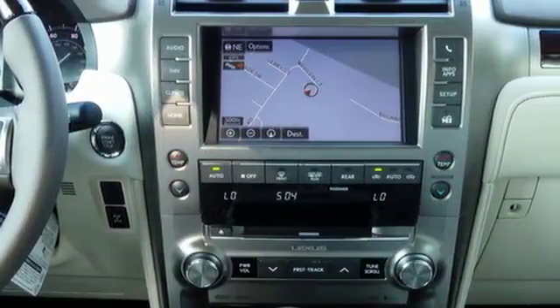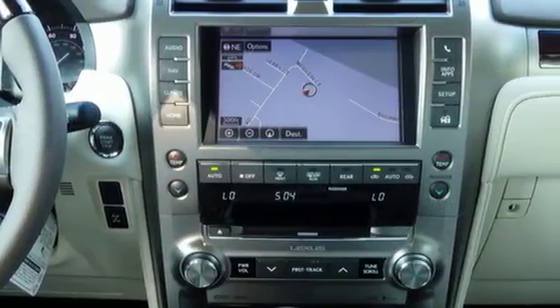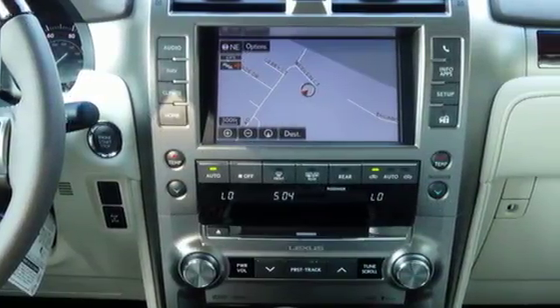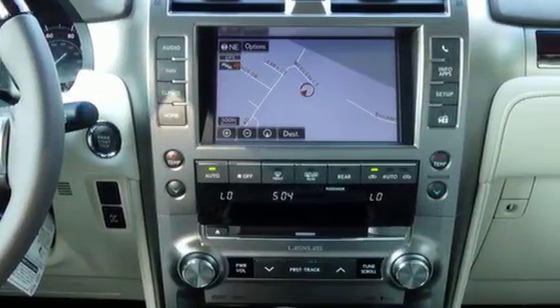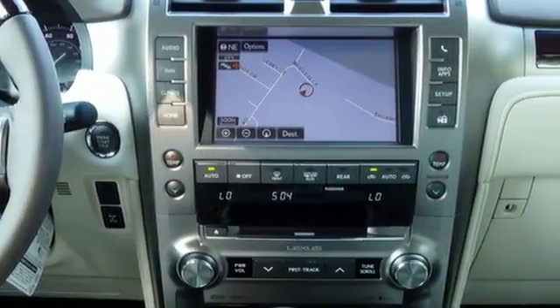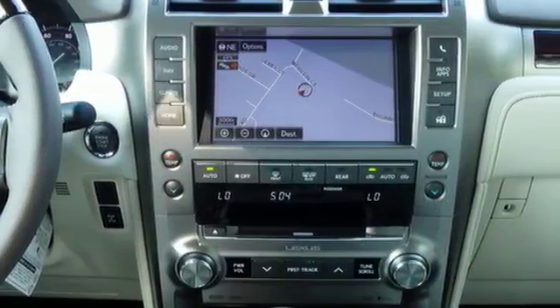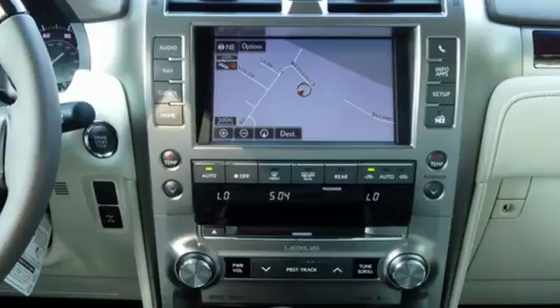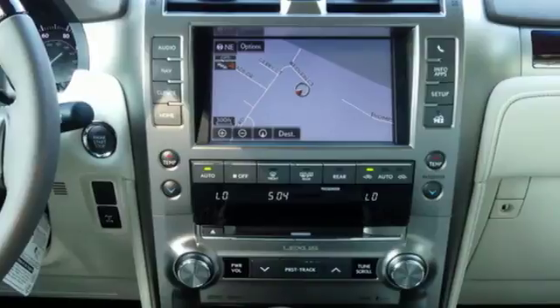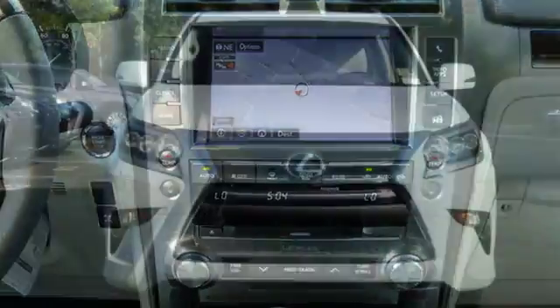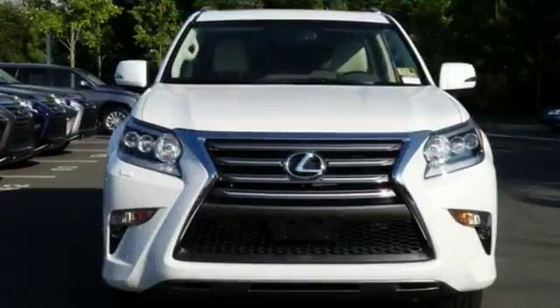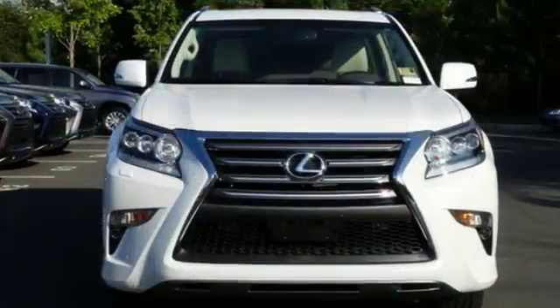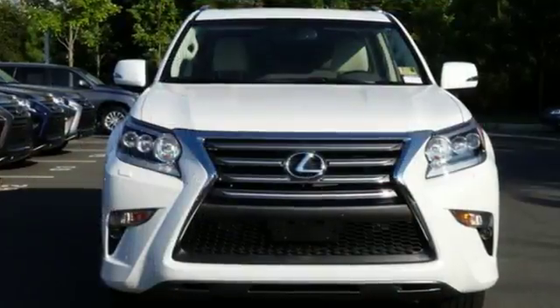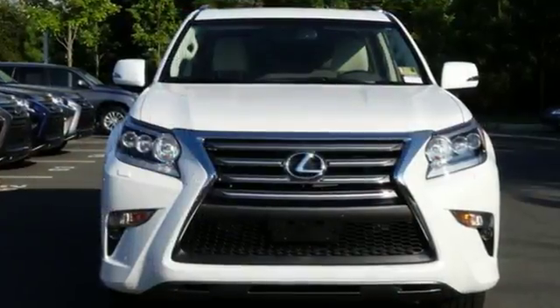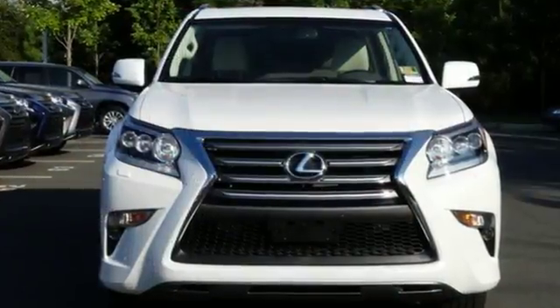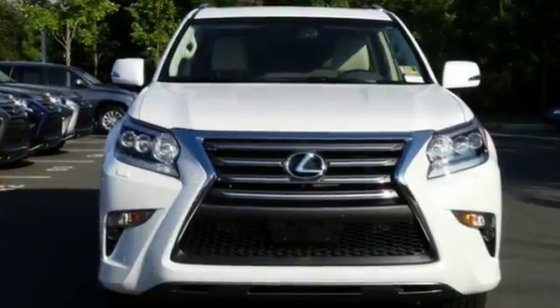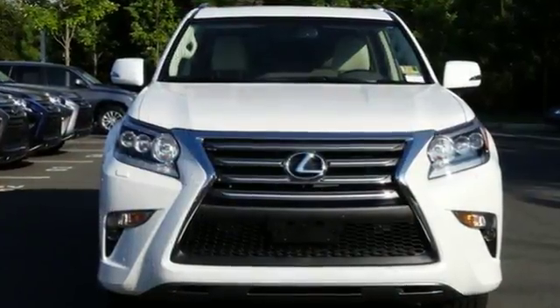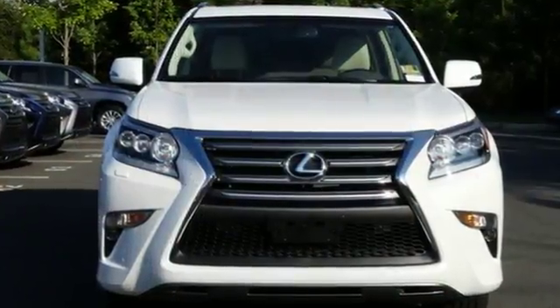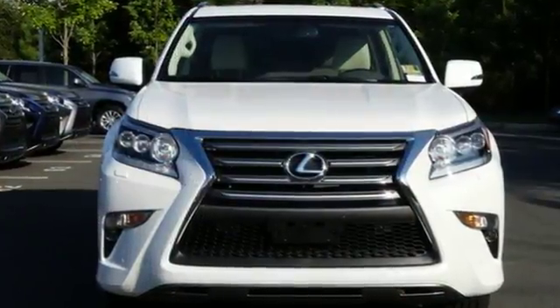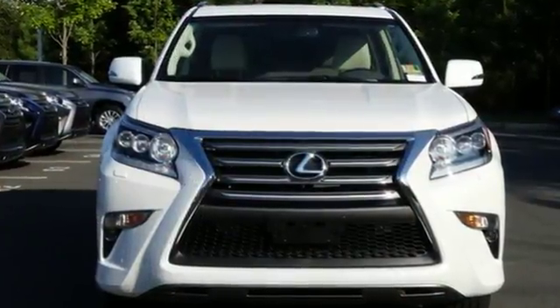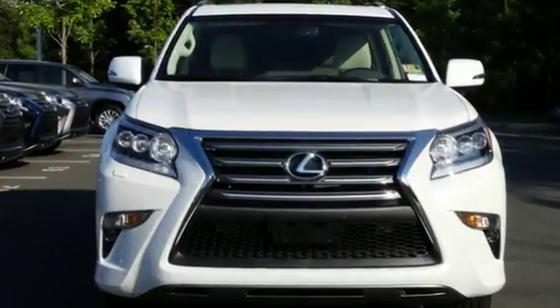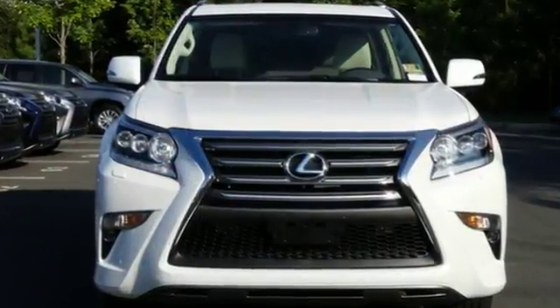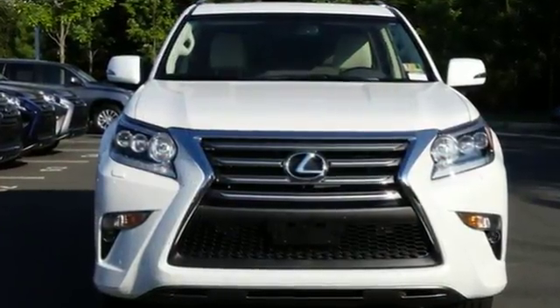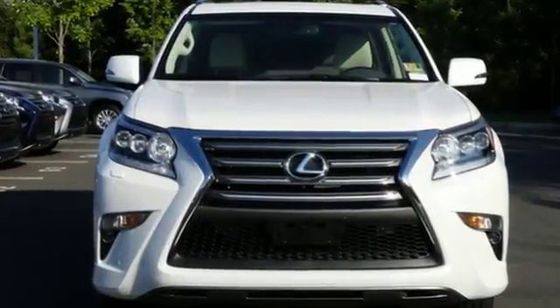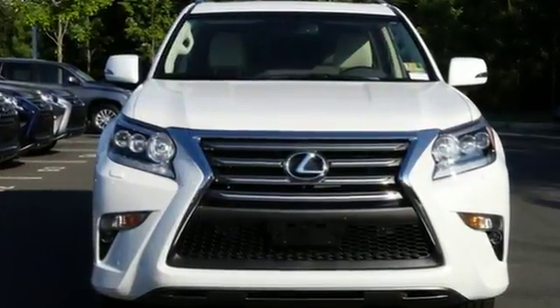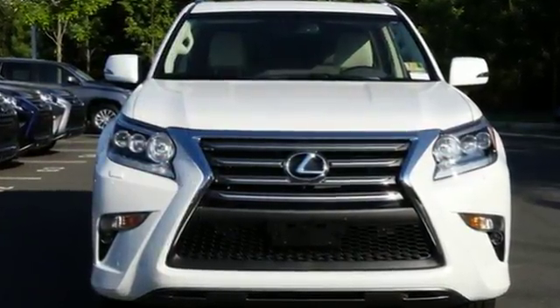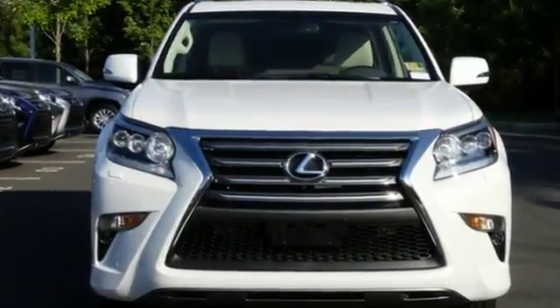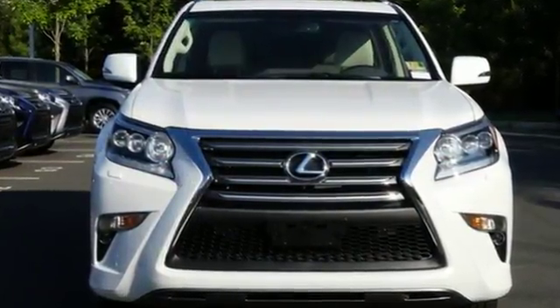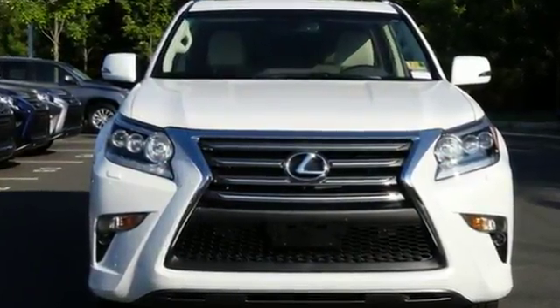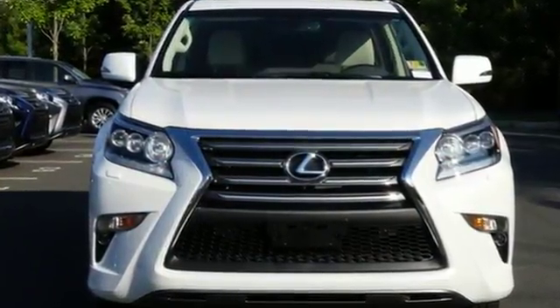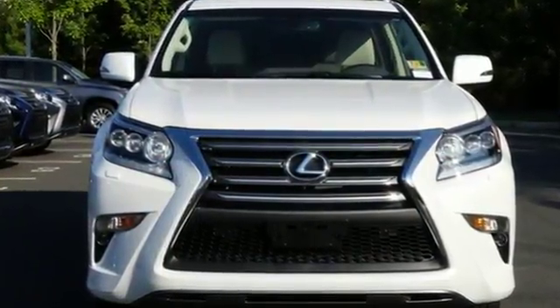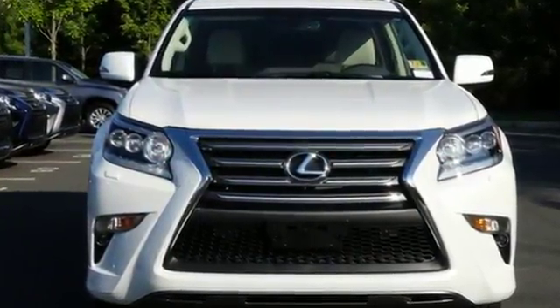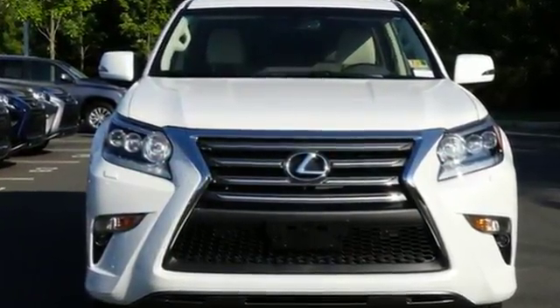Lexus — performance in every detail. You'll never know until you try. Test drive it today.